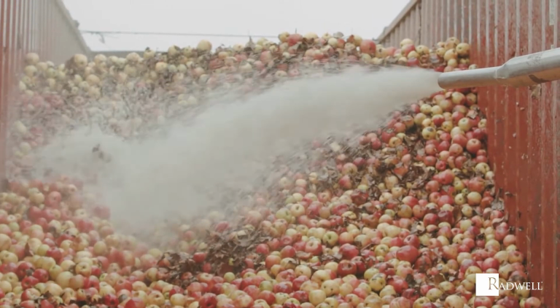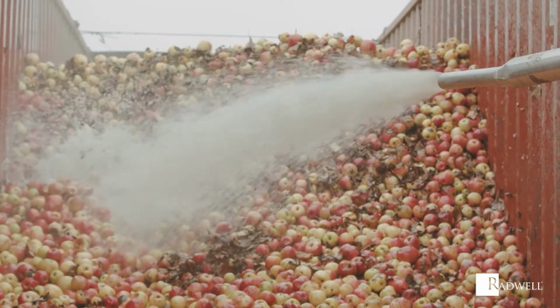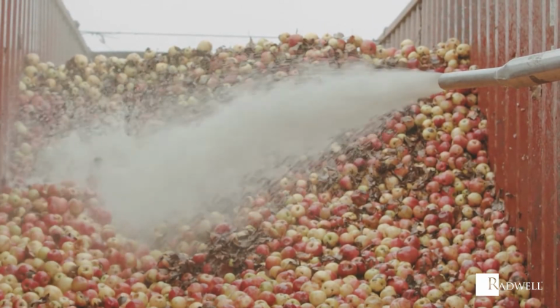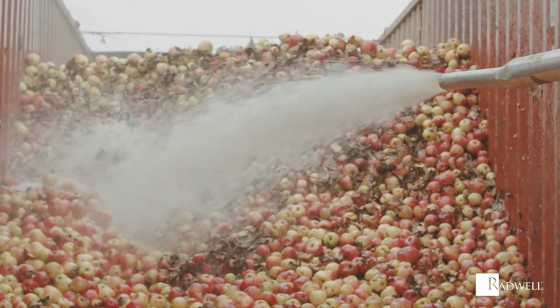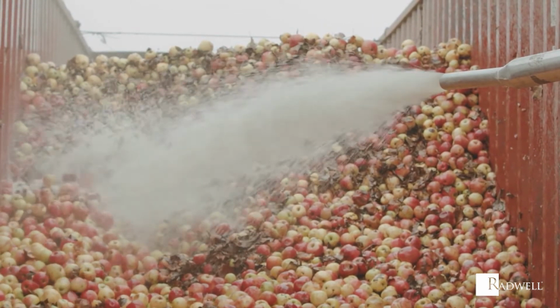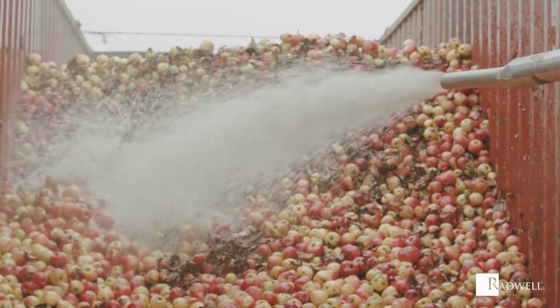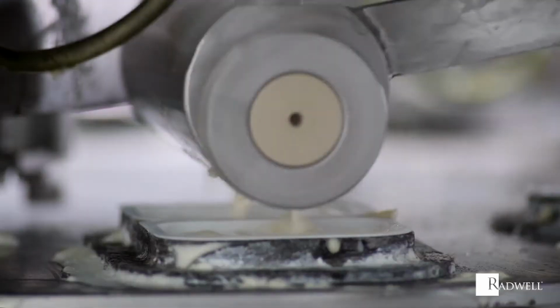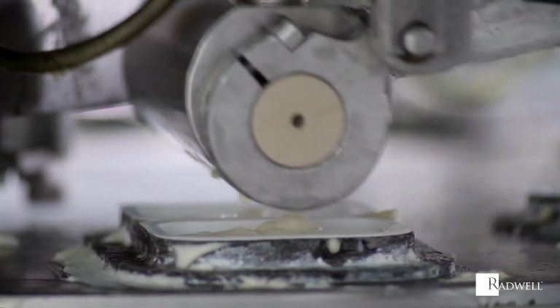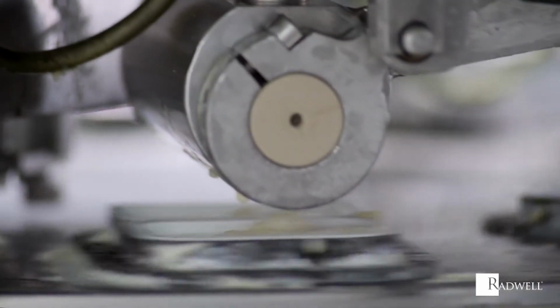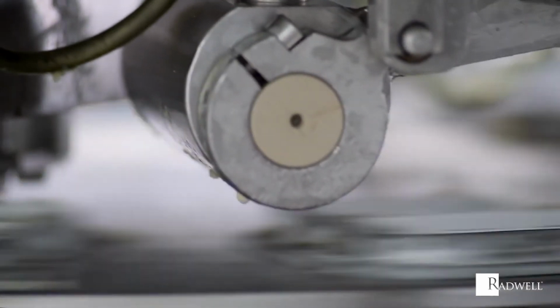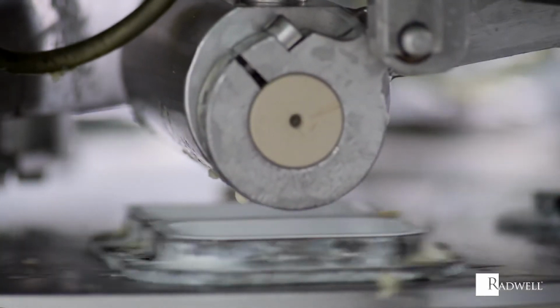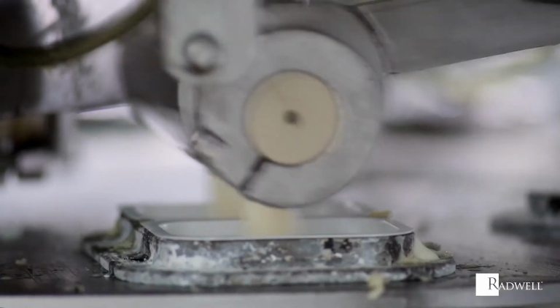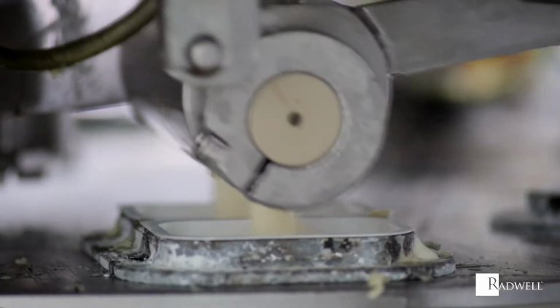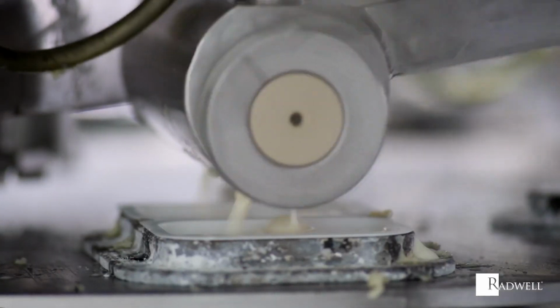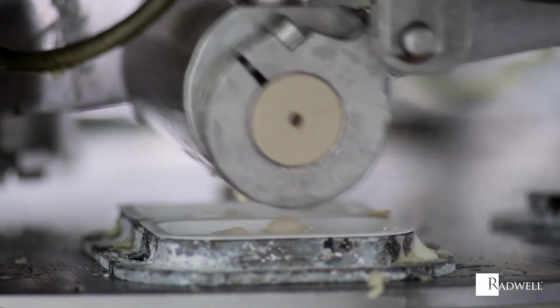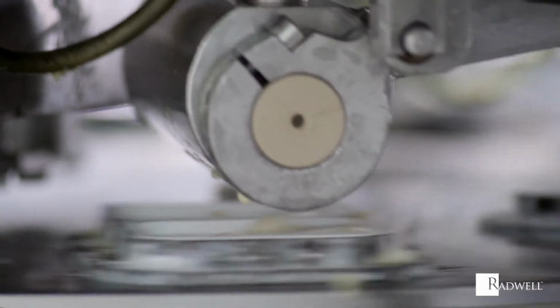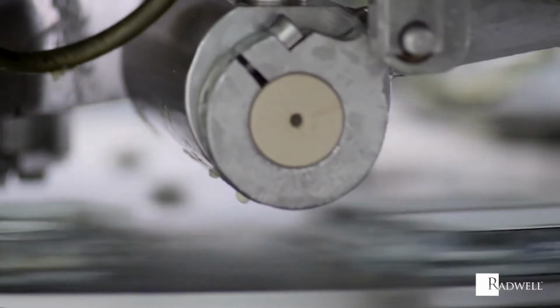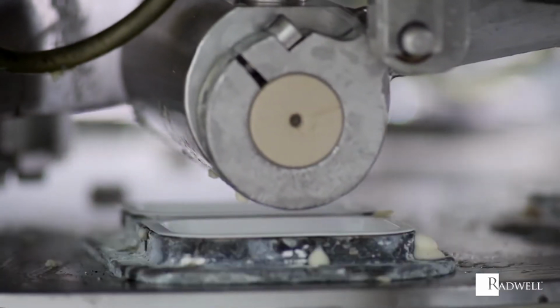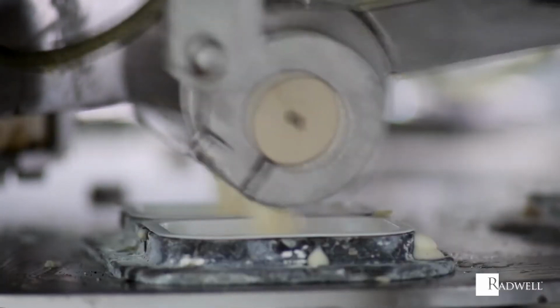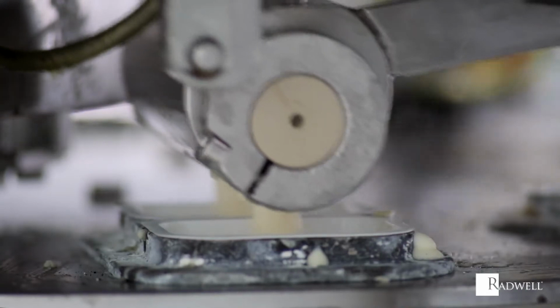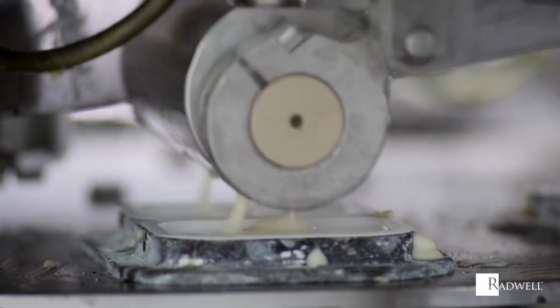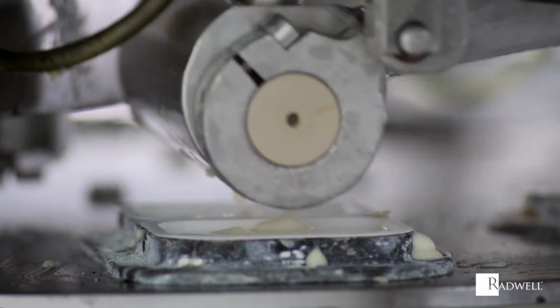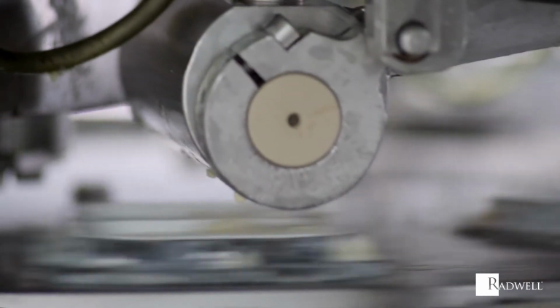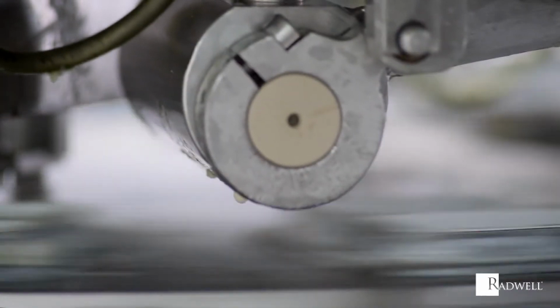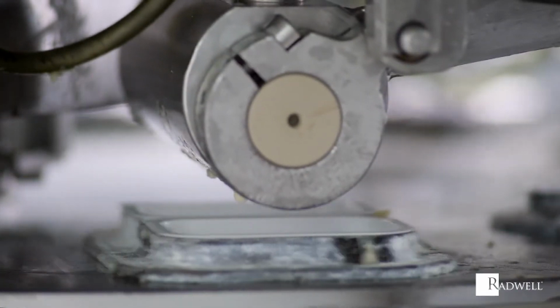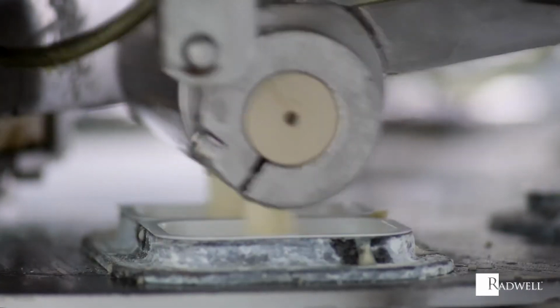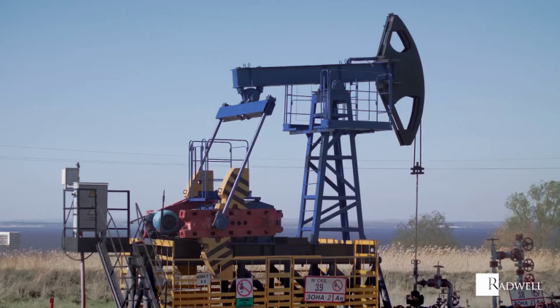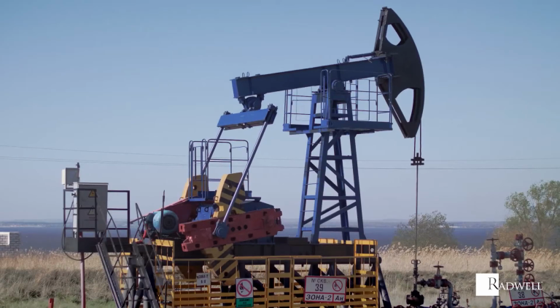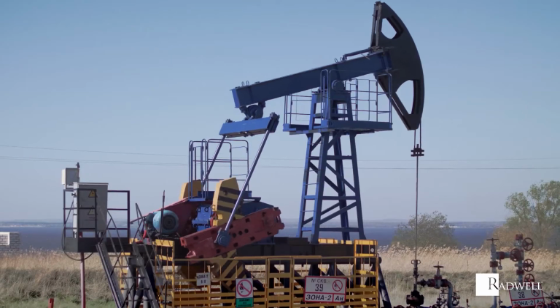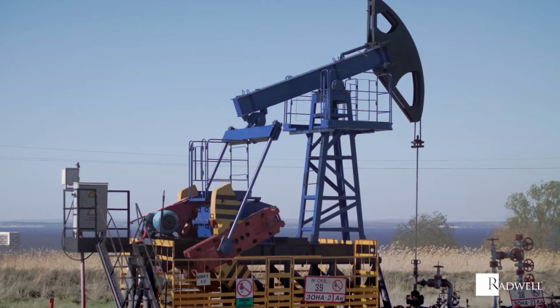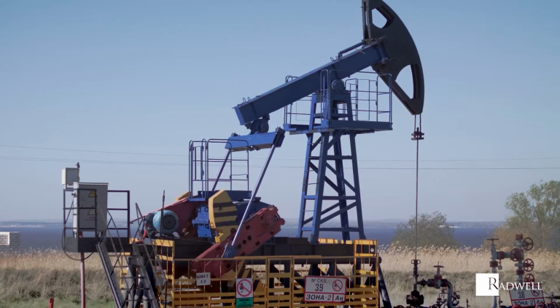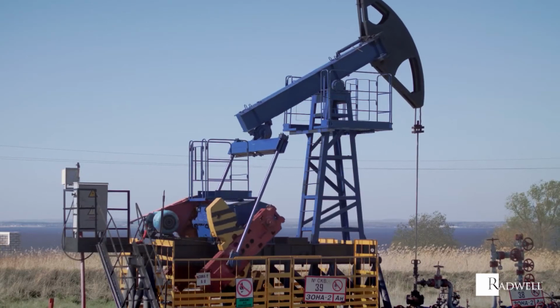Once the maximum extension of the piston is reached, a repetitive back and forth motion will occur due to the rotational movement of the crank.